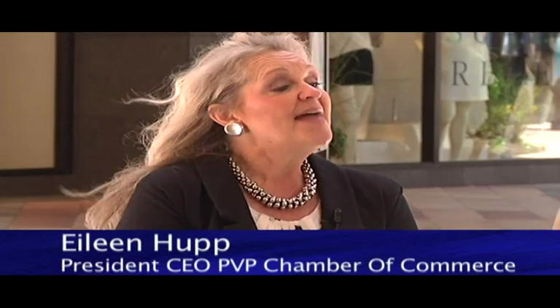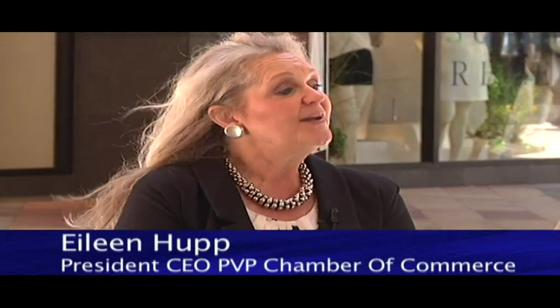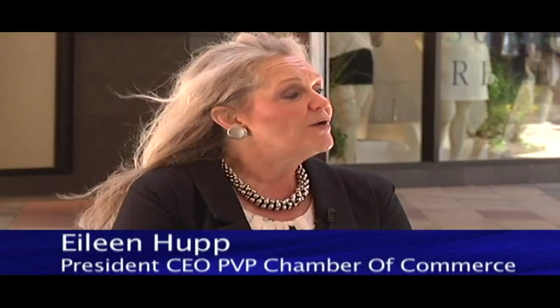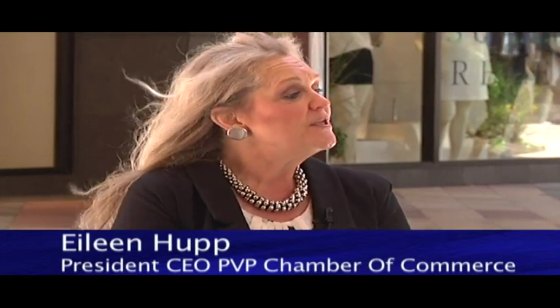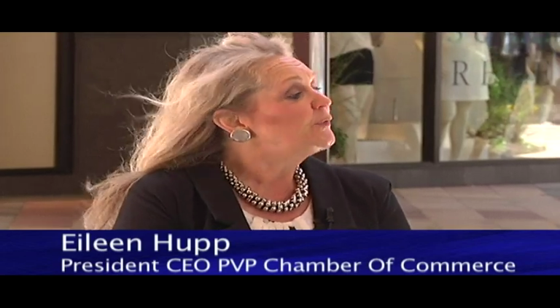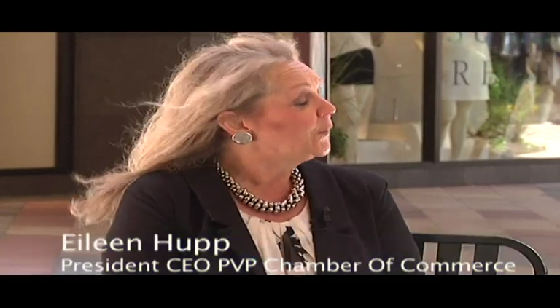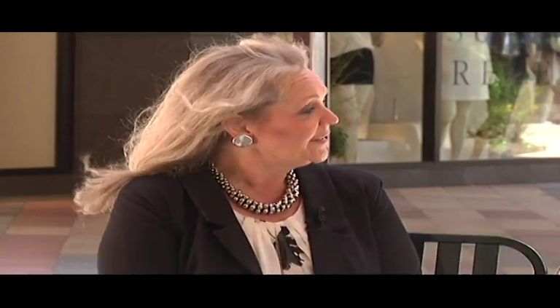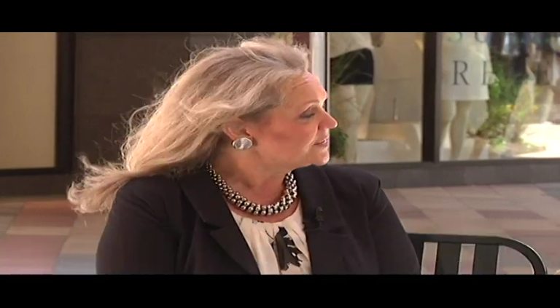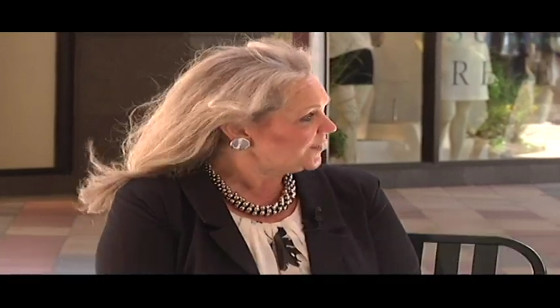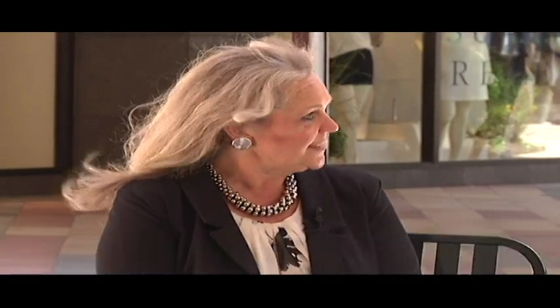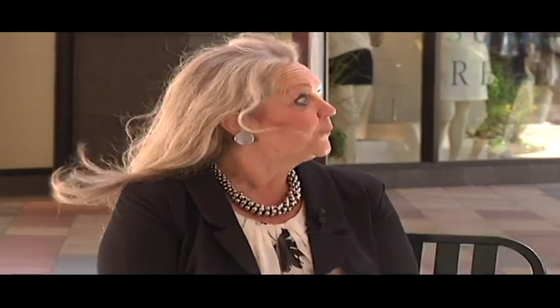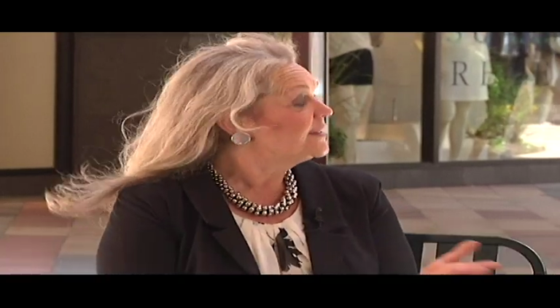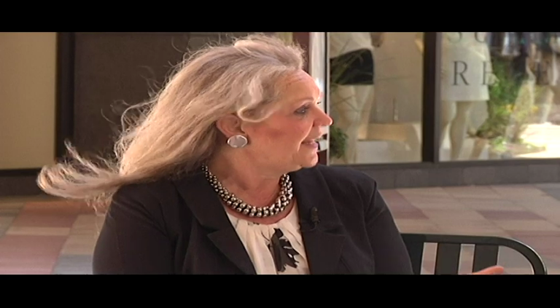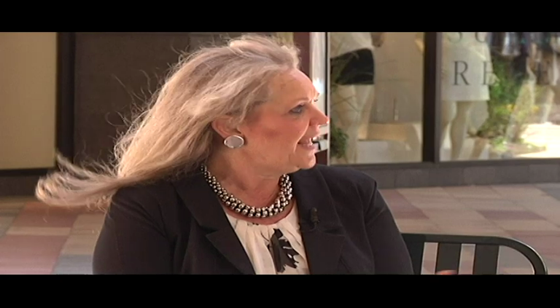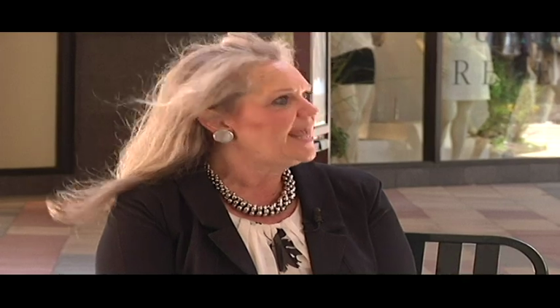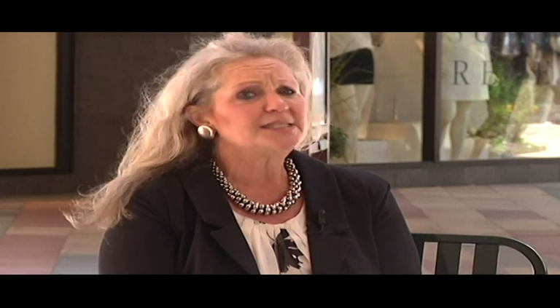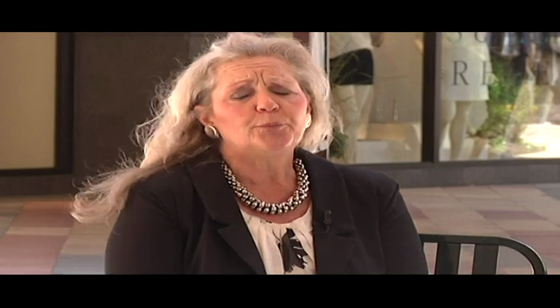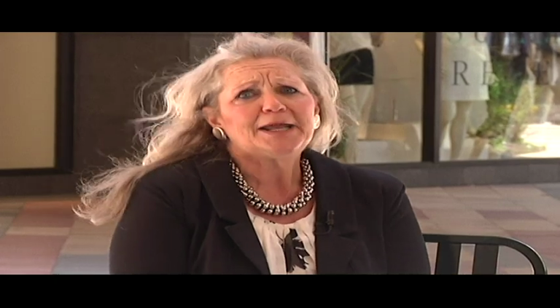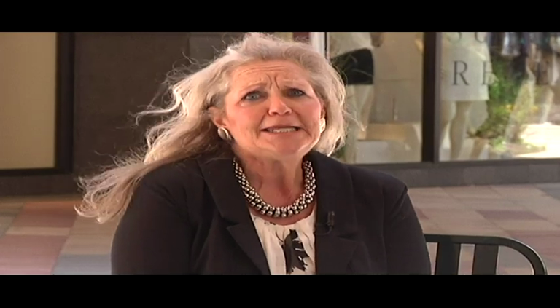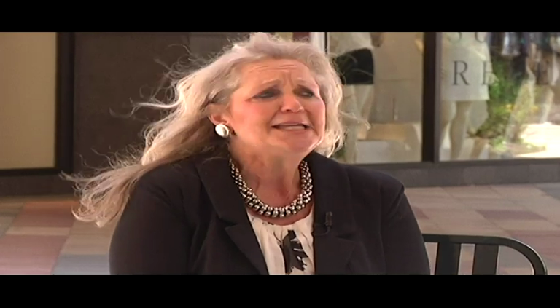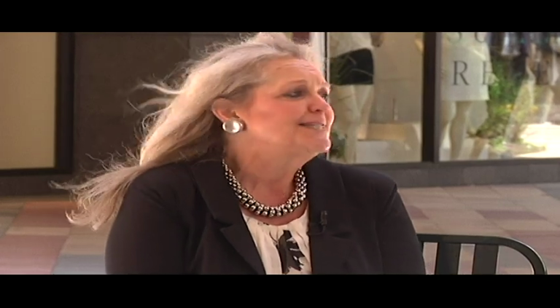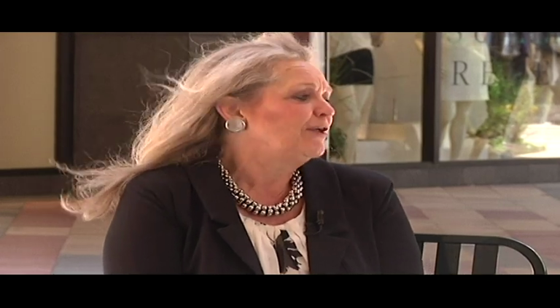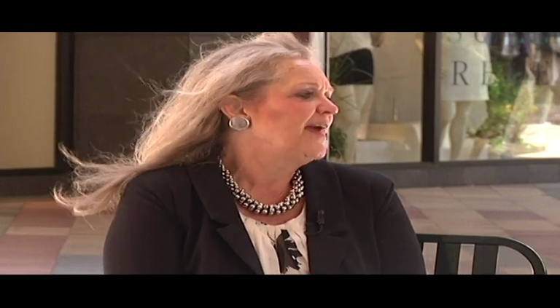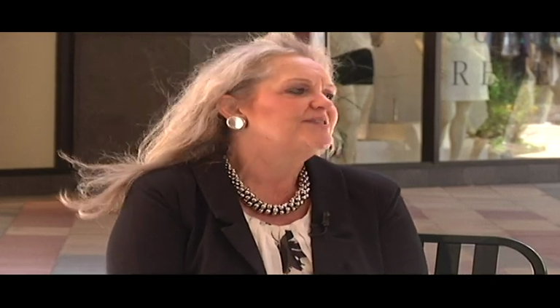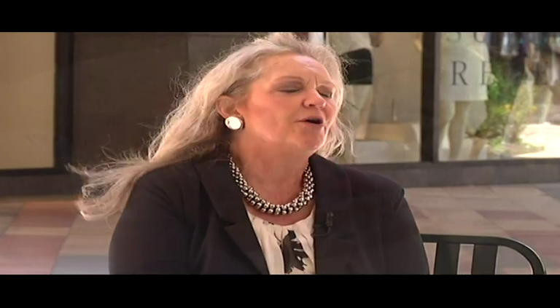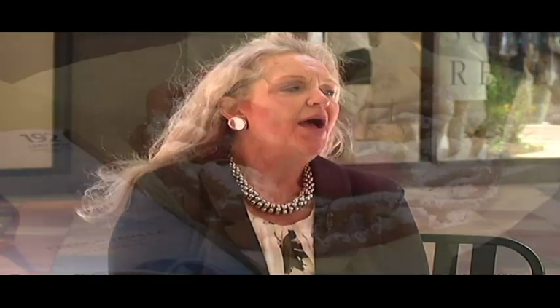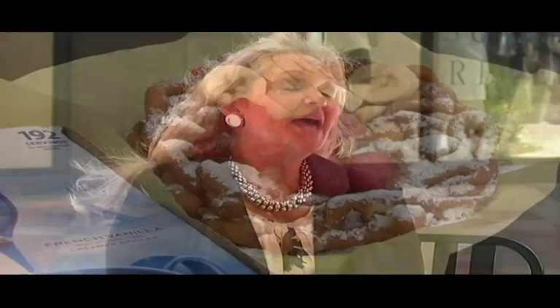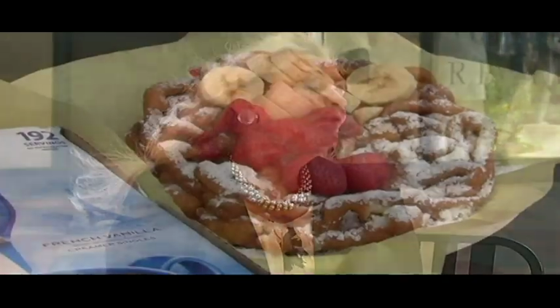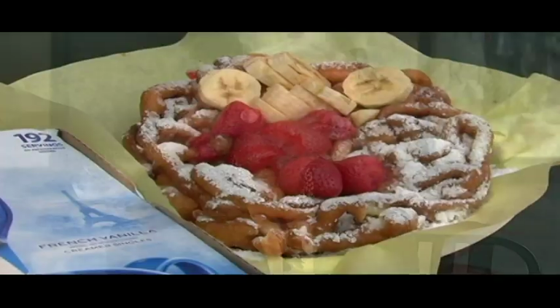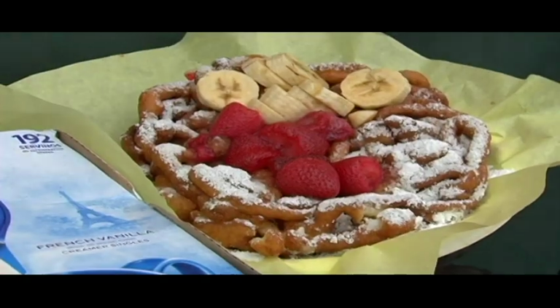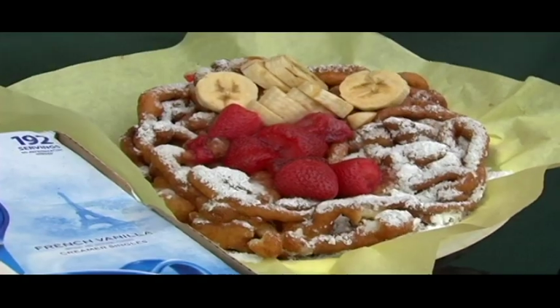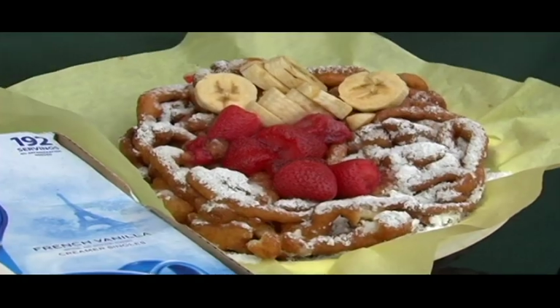And also New Orleans cuisine with the beignets and pralines and all of that, and of course funnel cake.